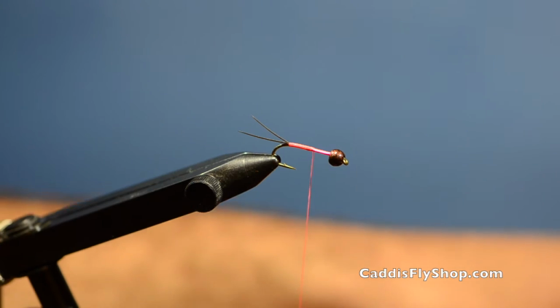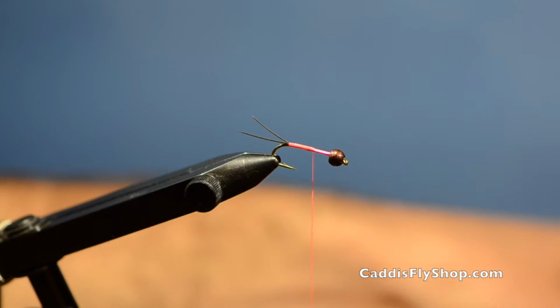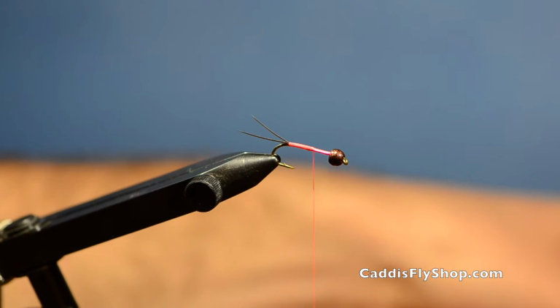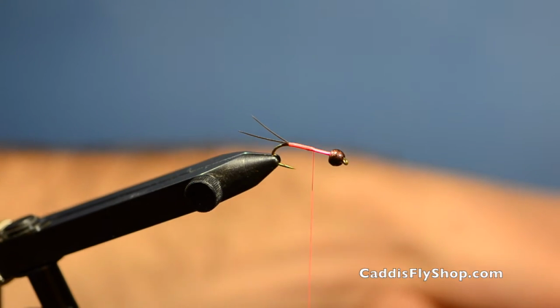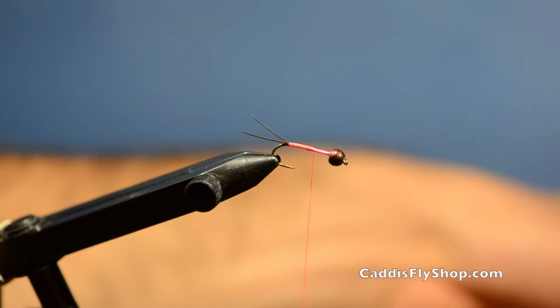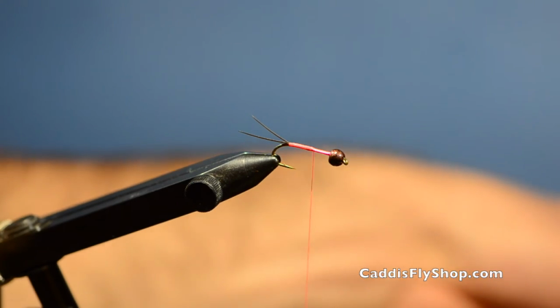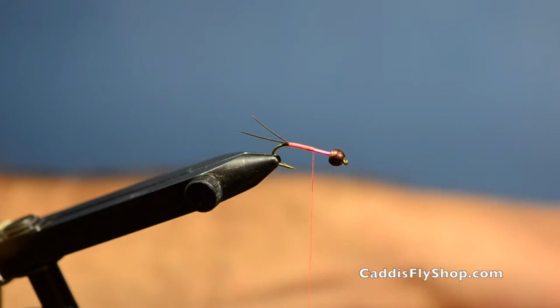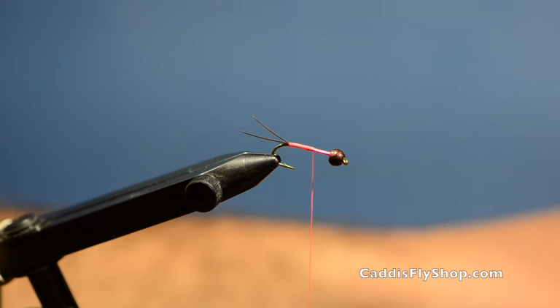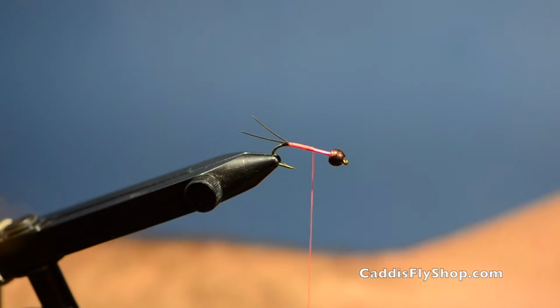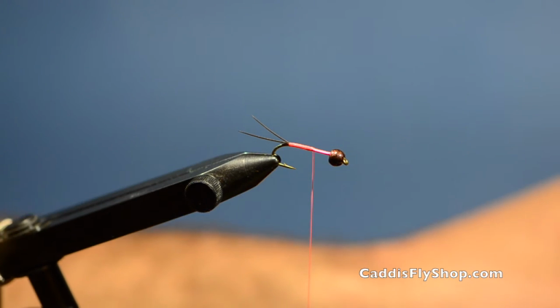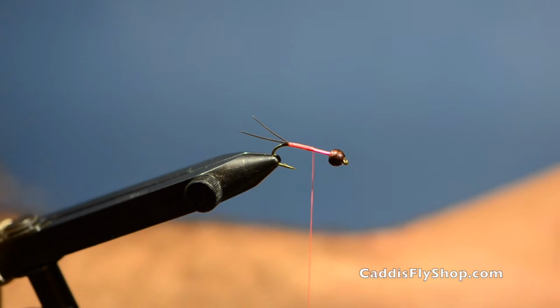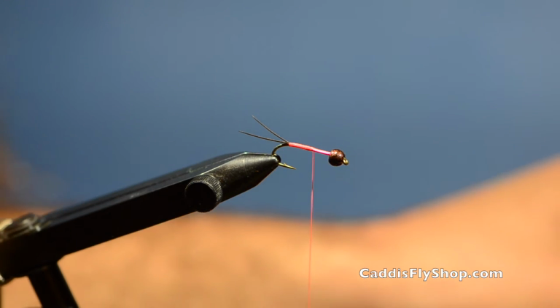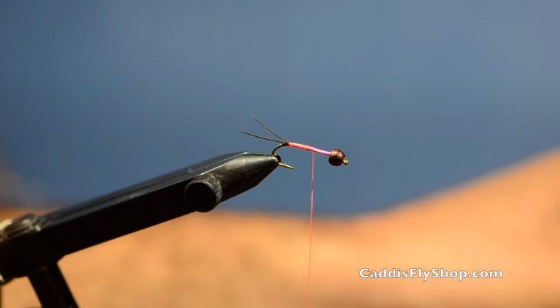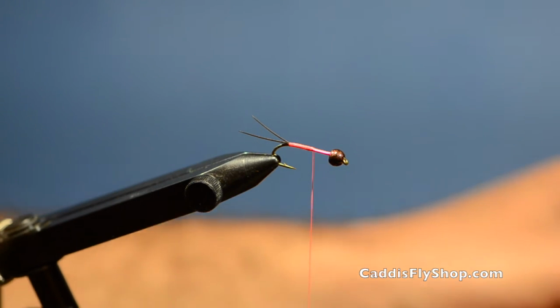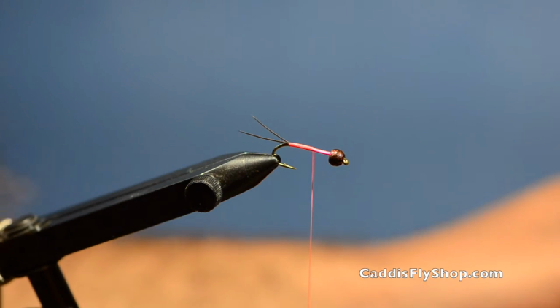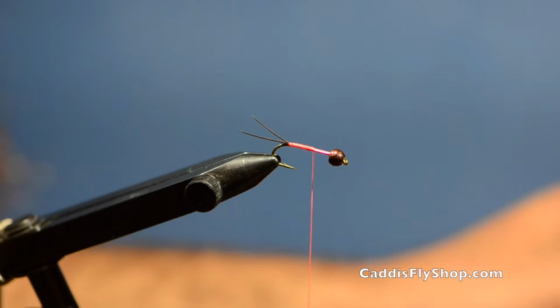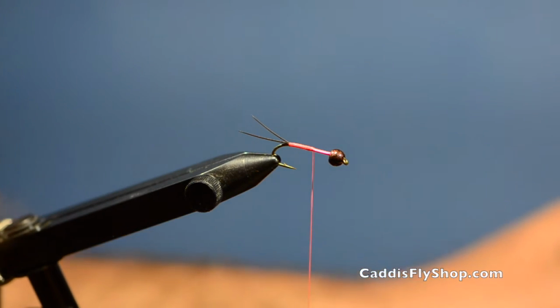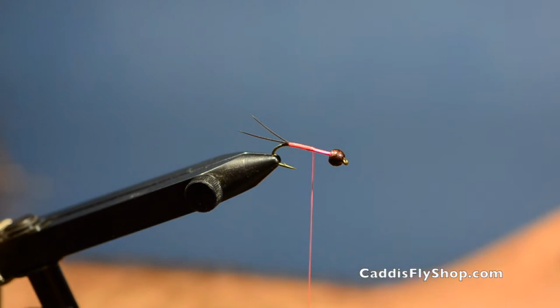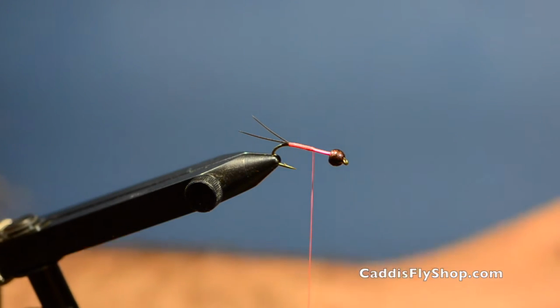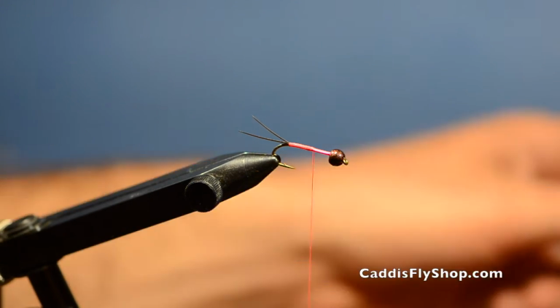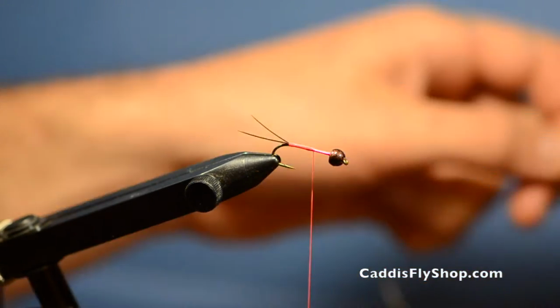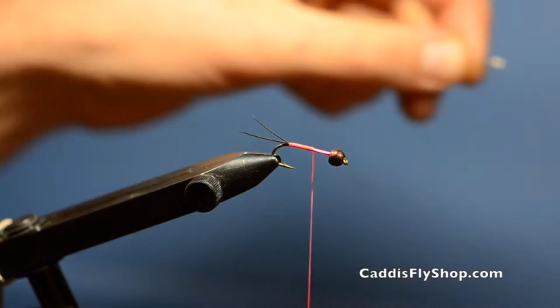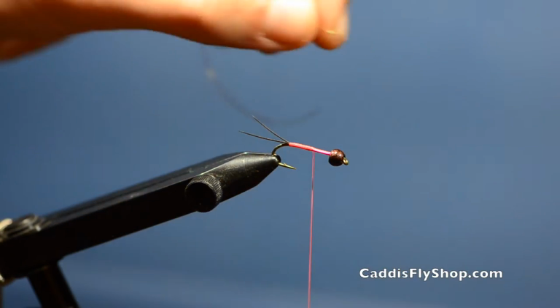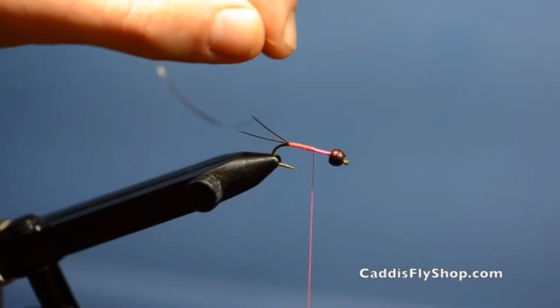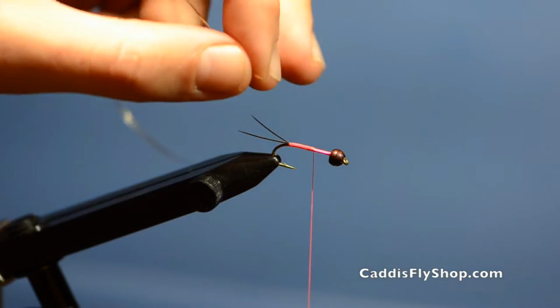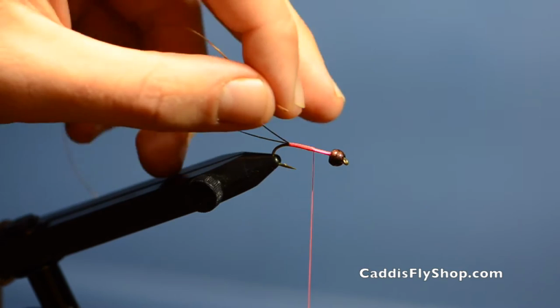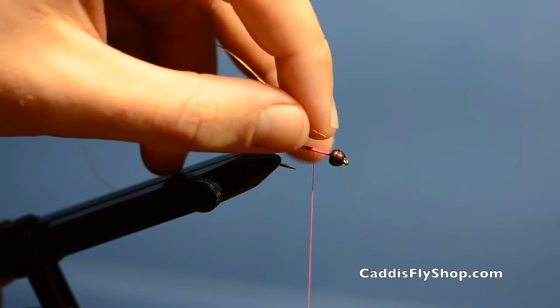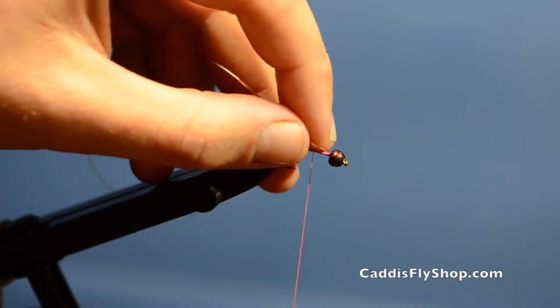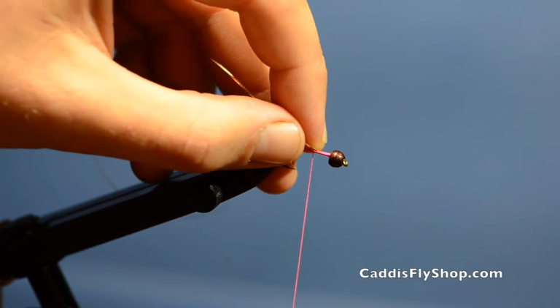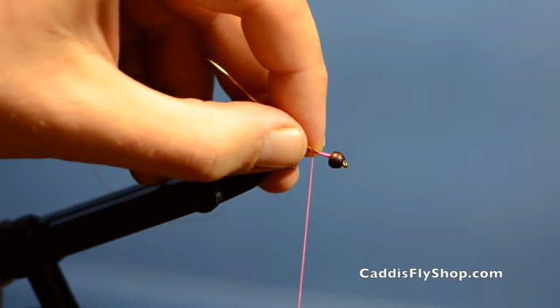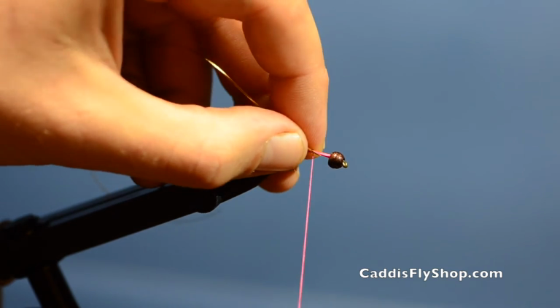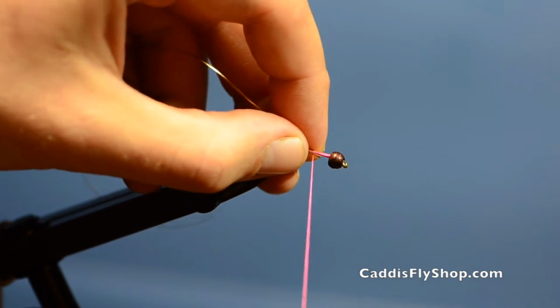Next thing I'm going to do is tie in my oval tinsel. You can do this in gold or silver — I prefer gold.